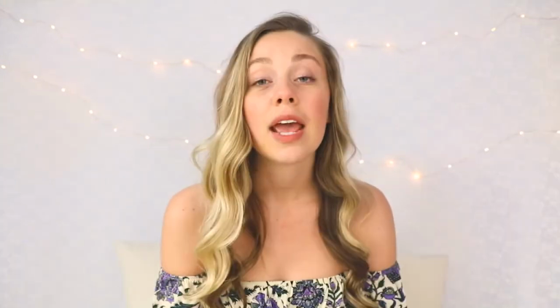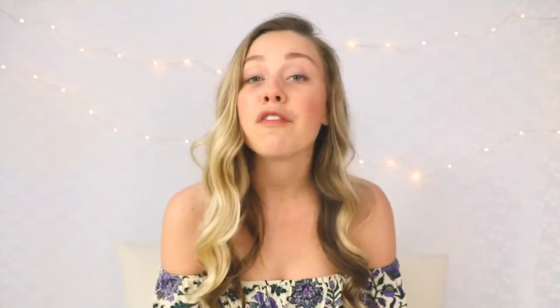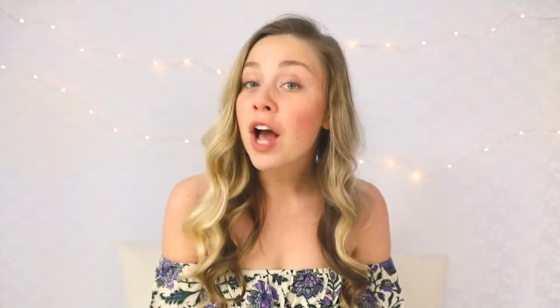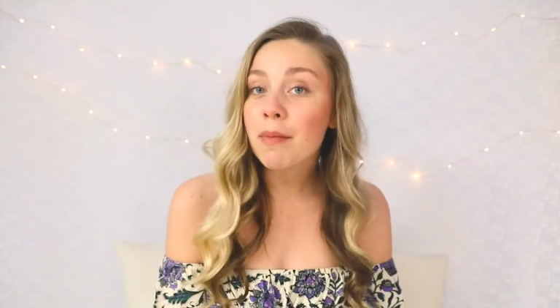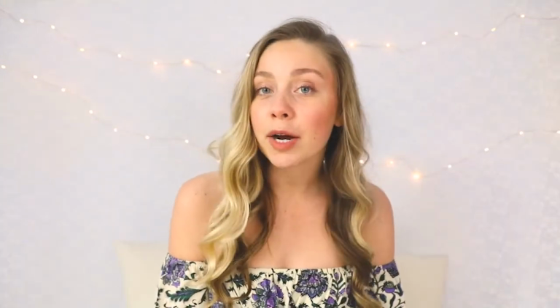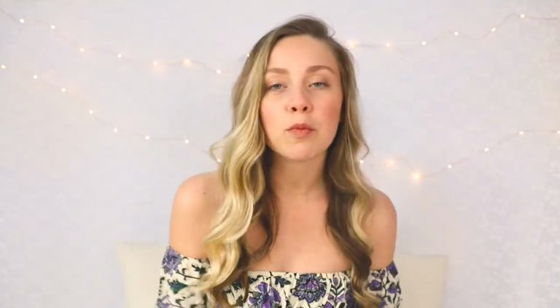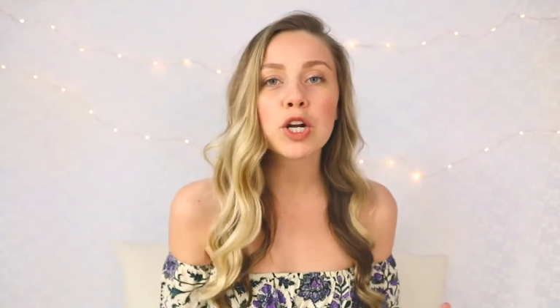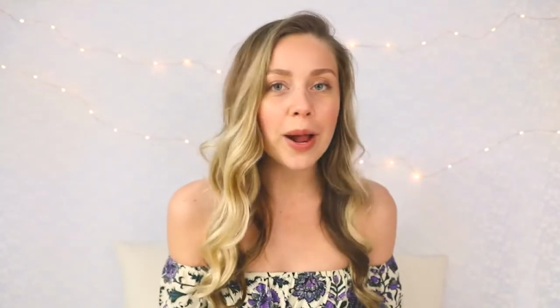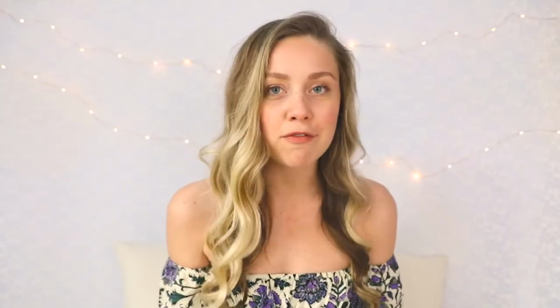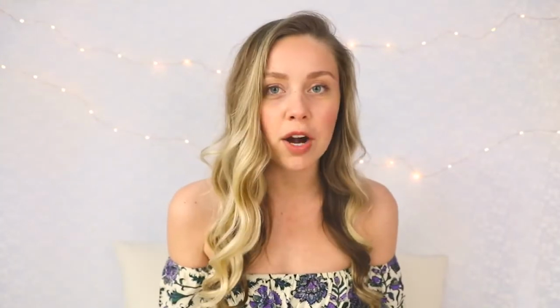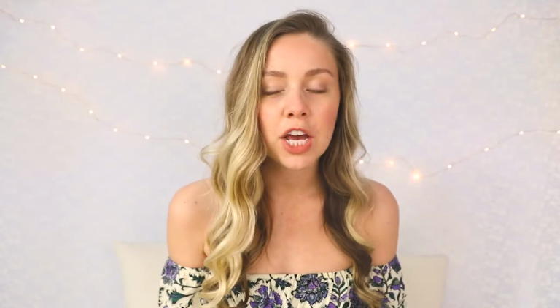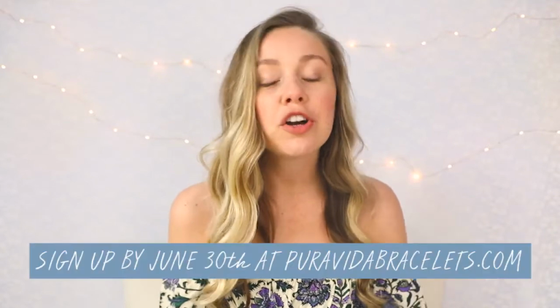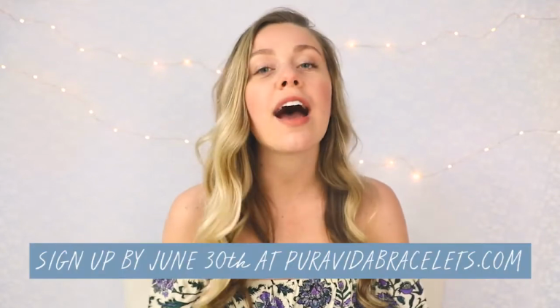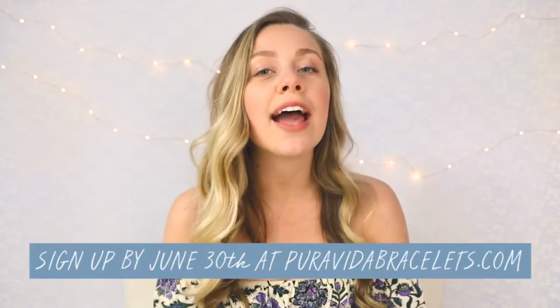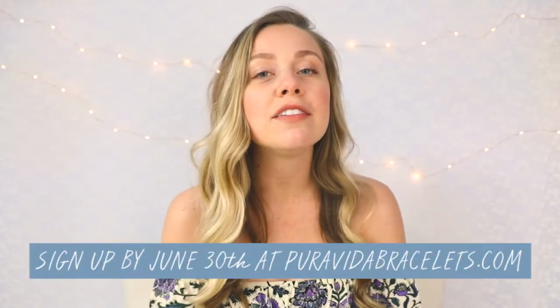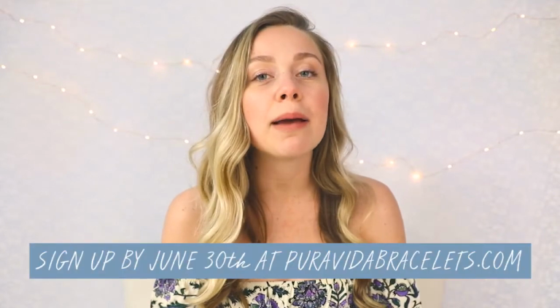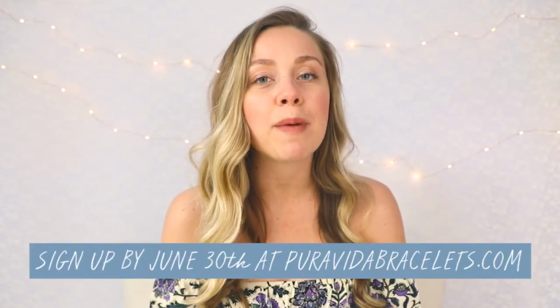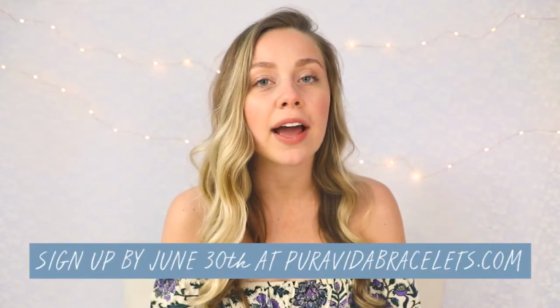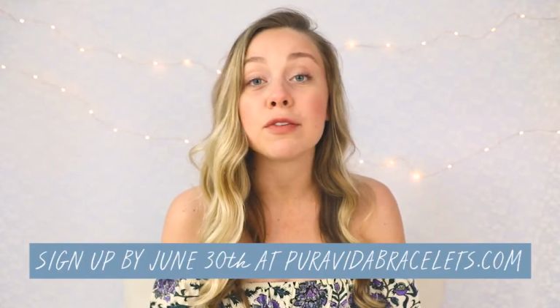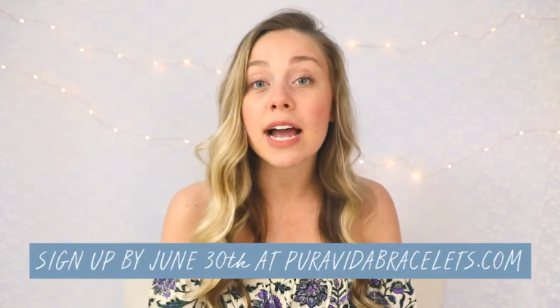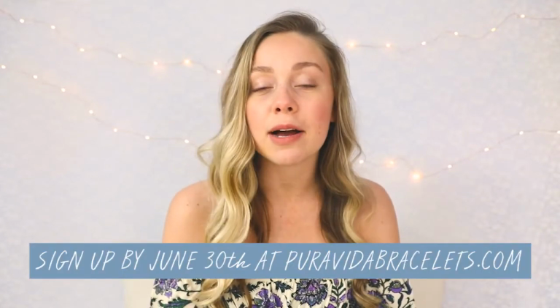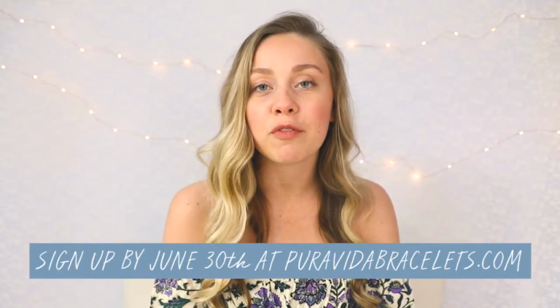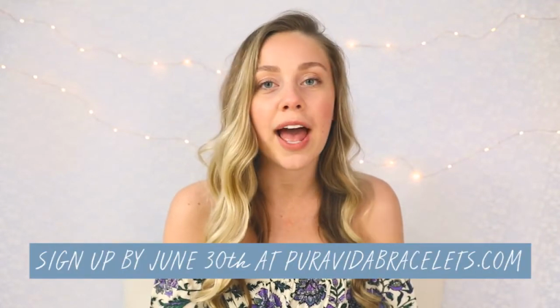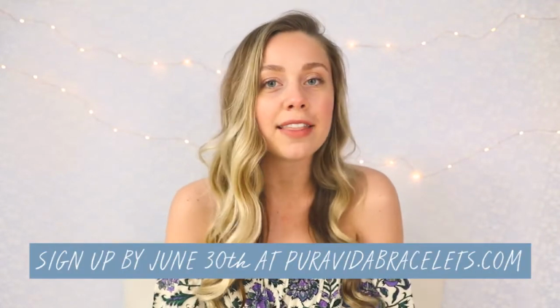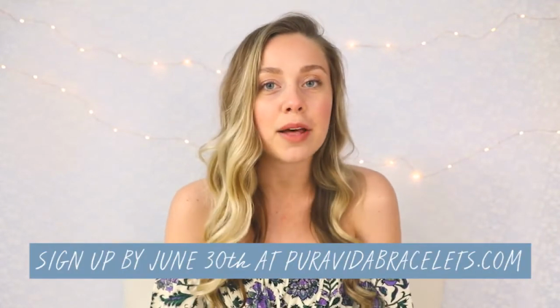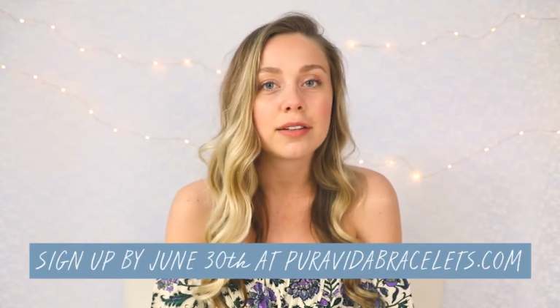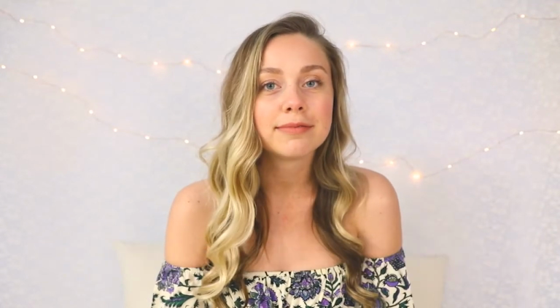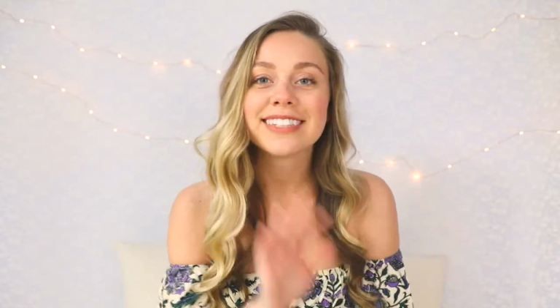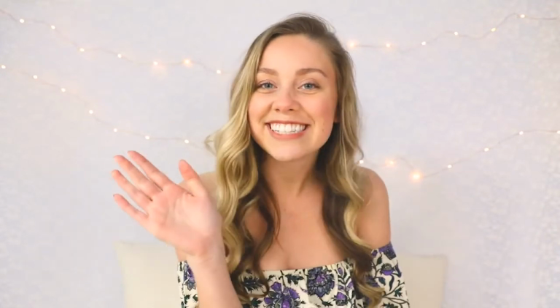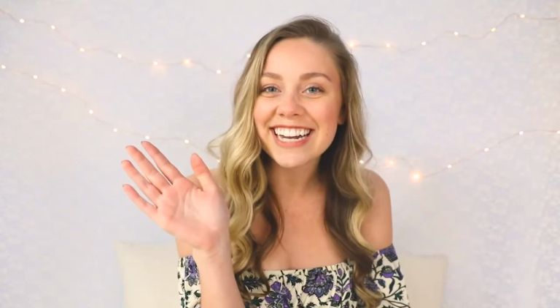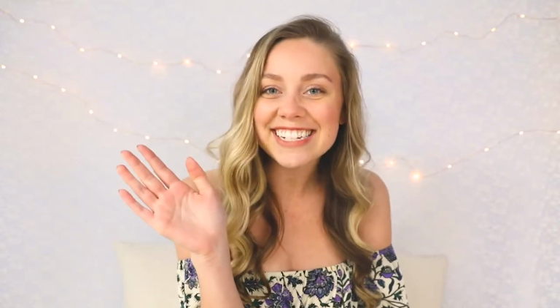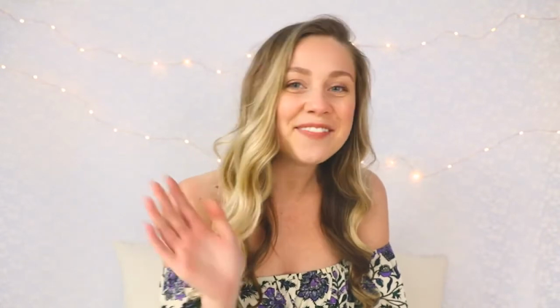If you're not a member, what are you waiting for? You'll get the Island Vibes pack if you sign up before the end of the month. See you next time!